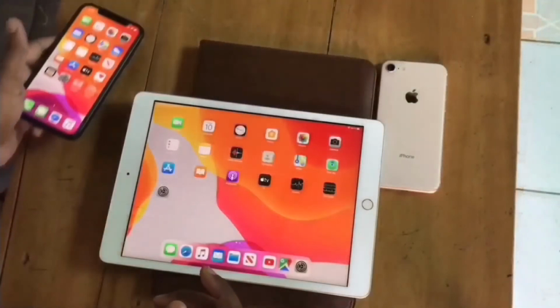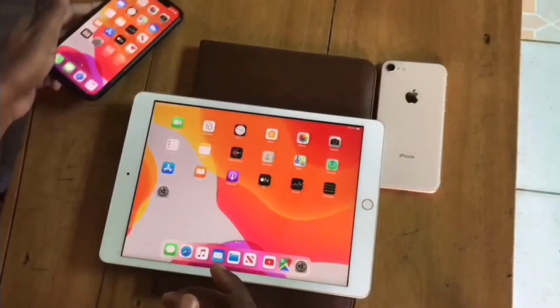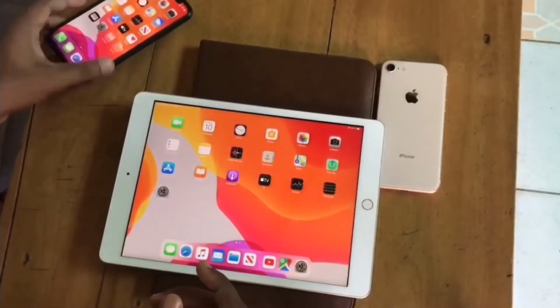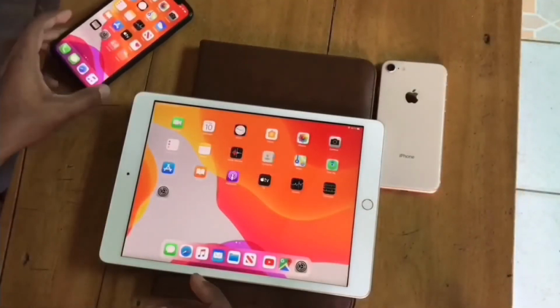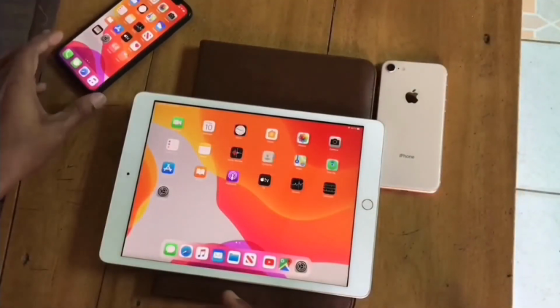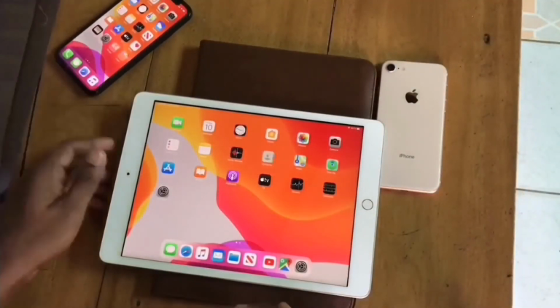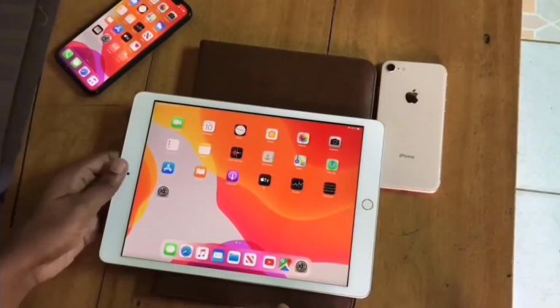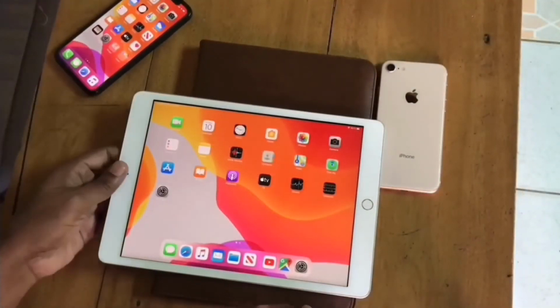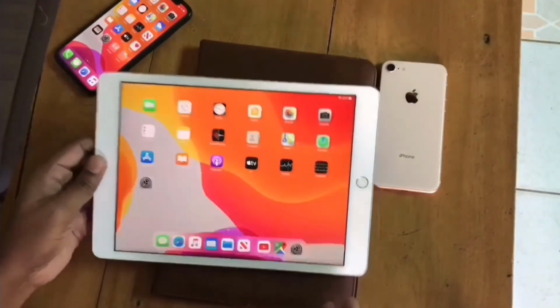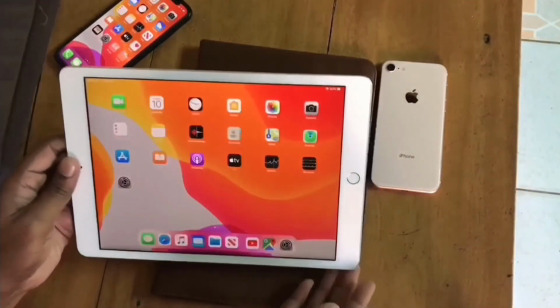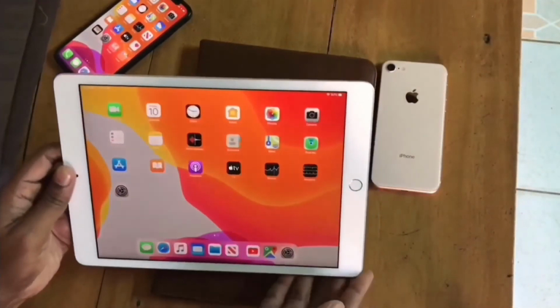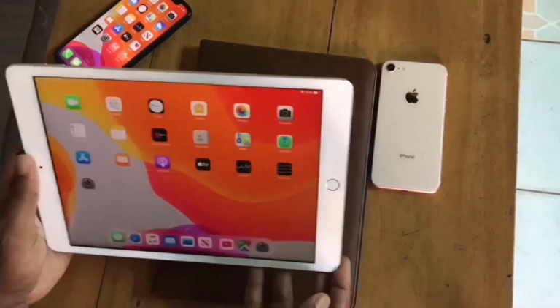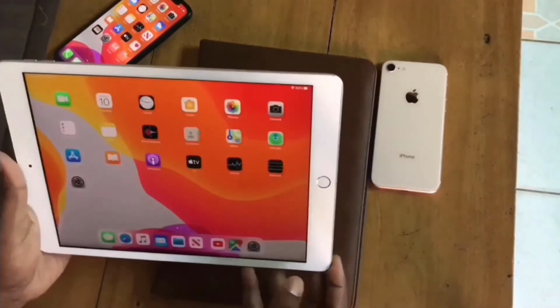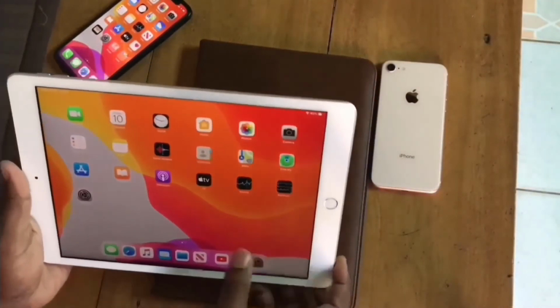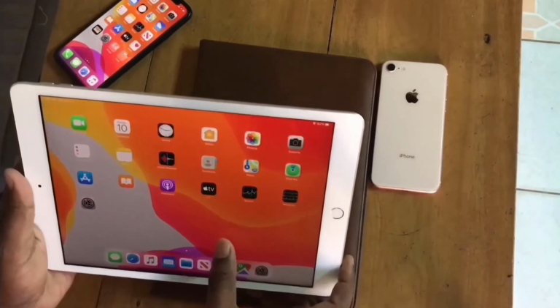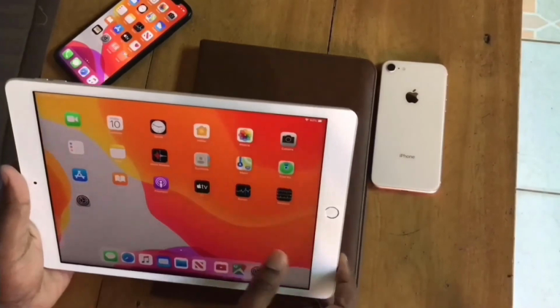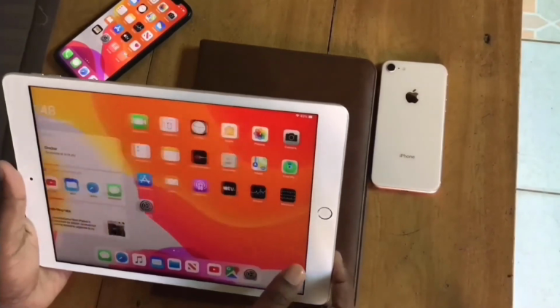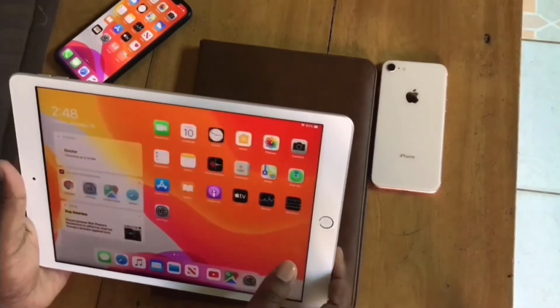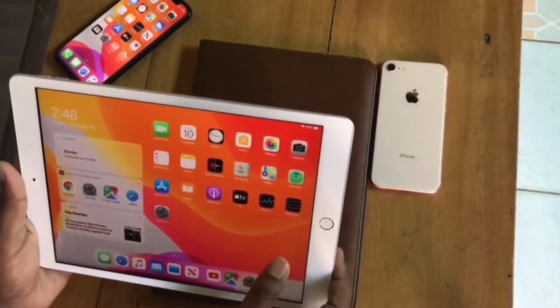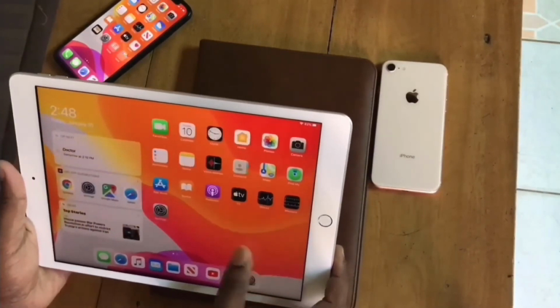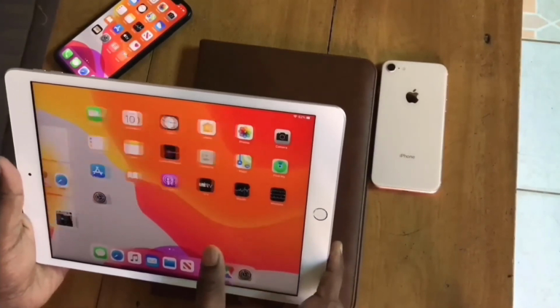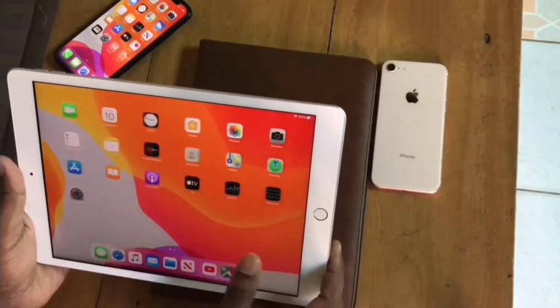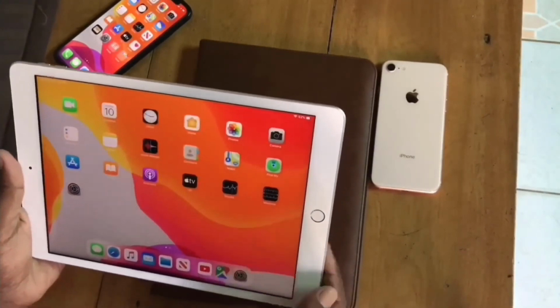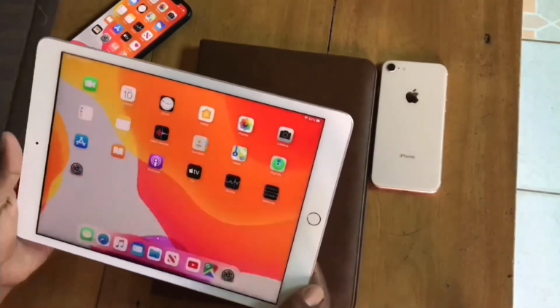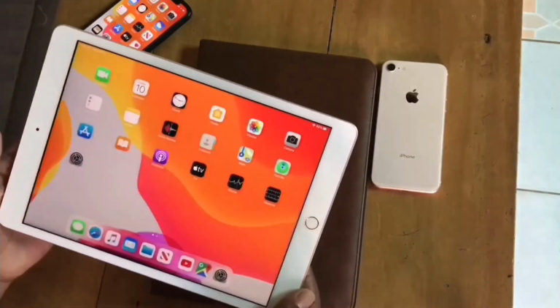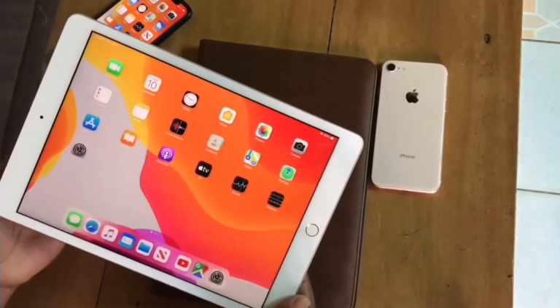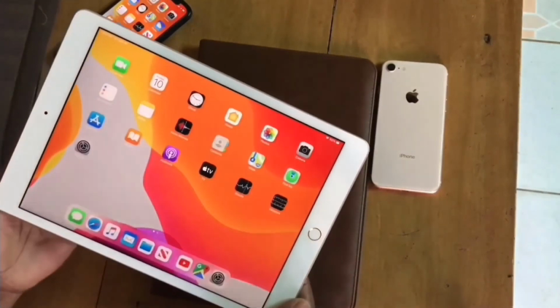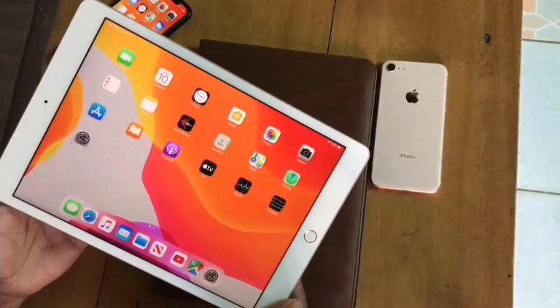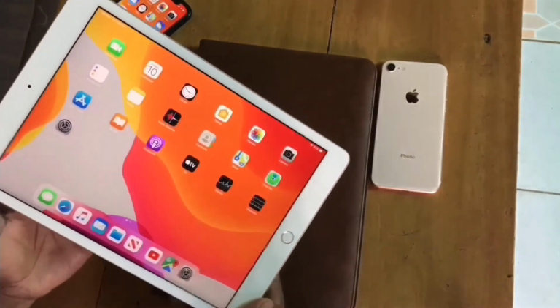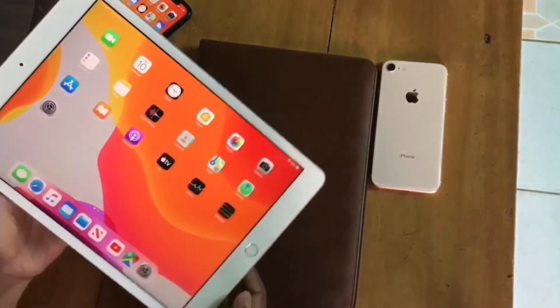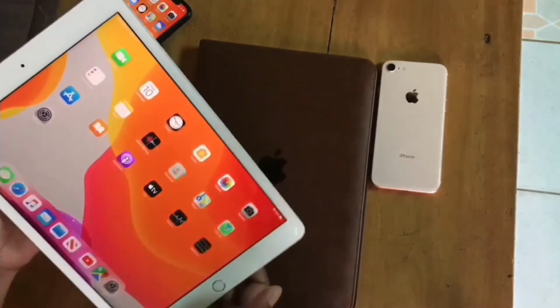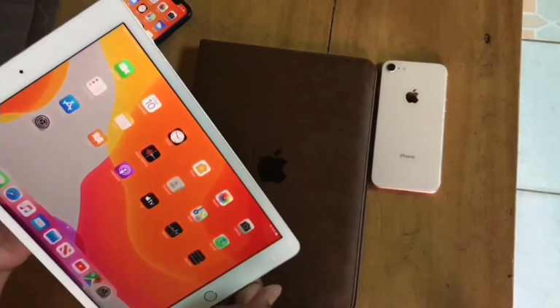Okay, this was the 2018 iPad seventh generation. Thanks for watching and don't forget to subscribe.